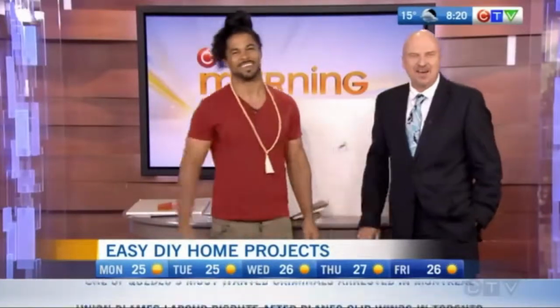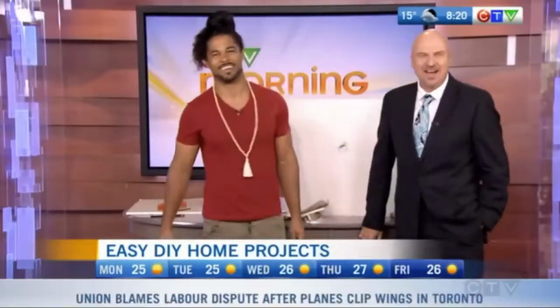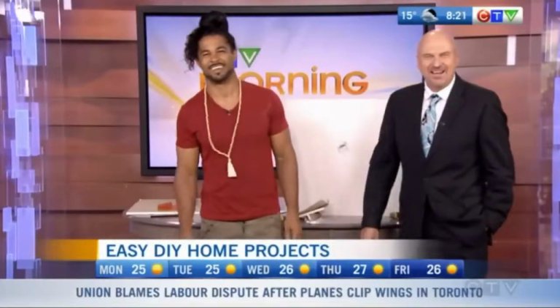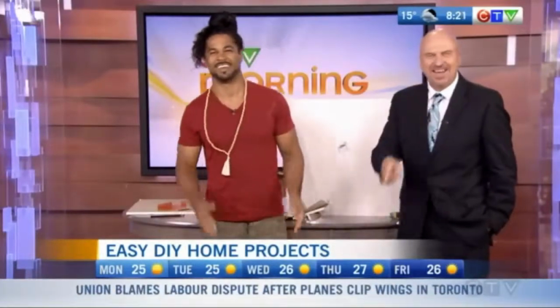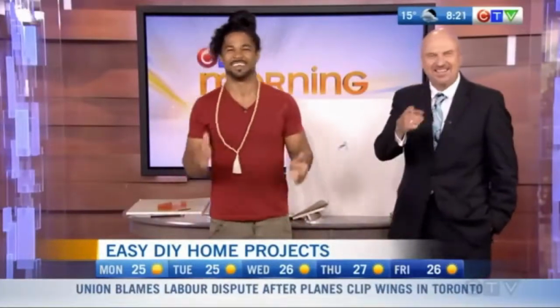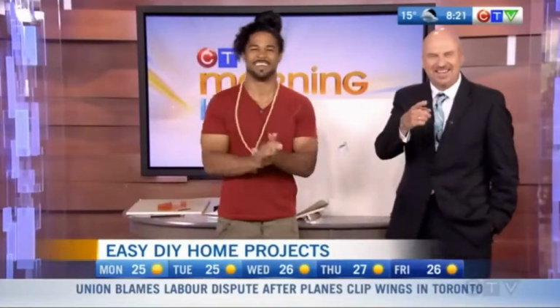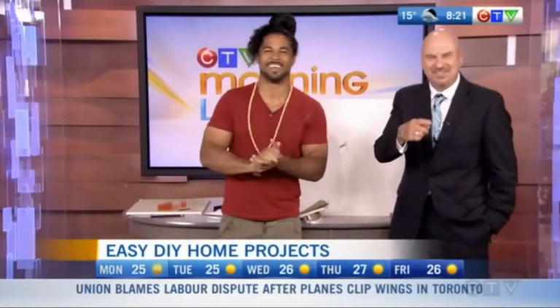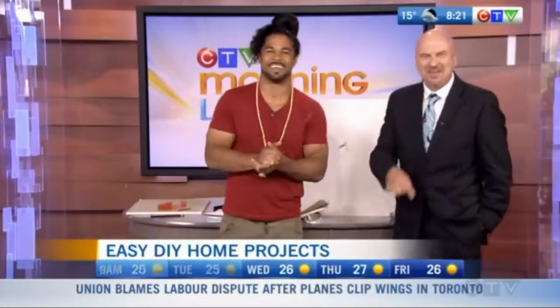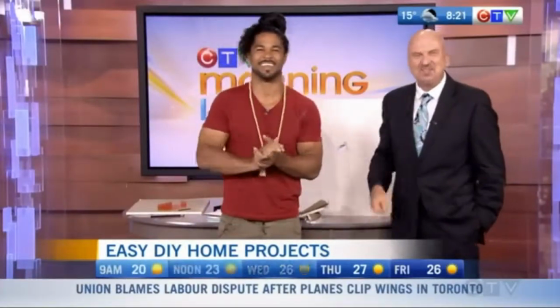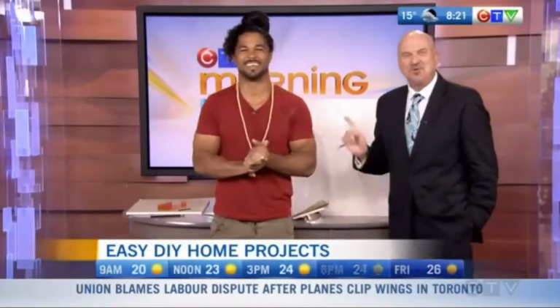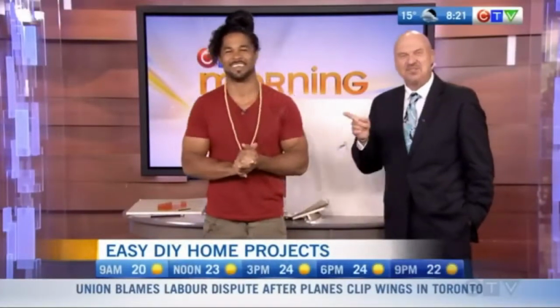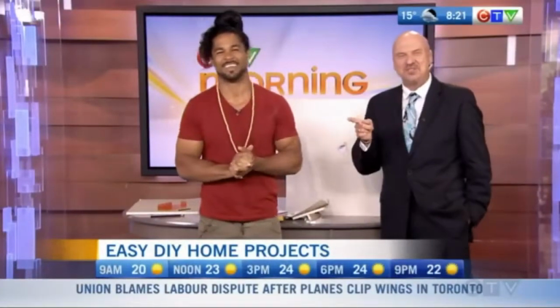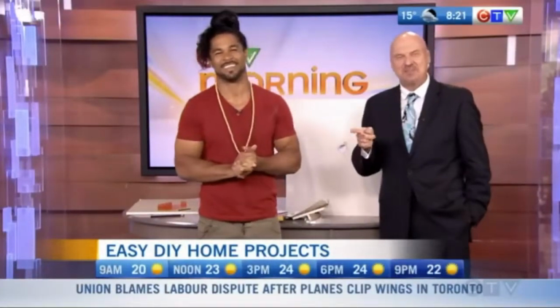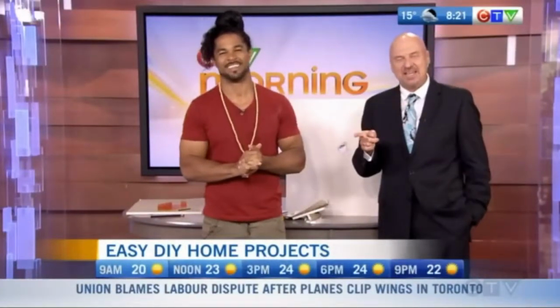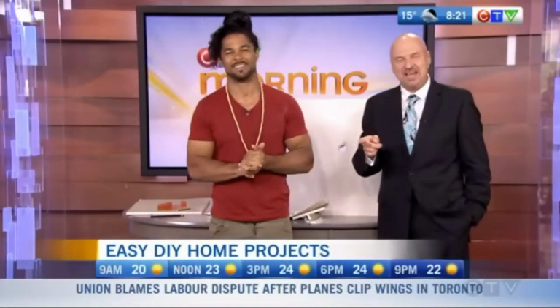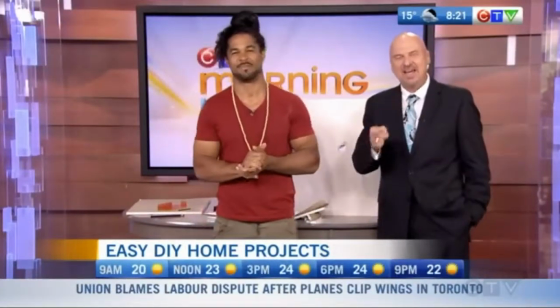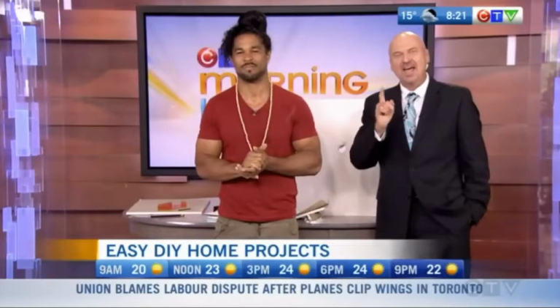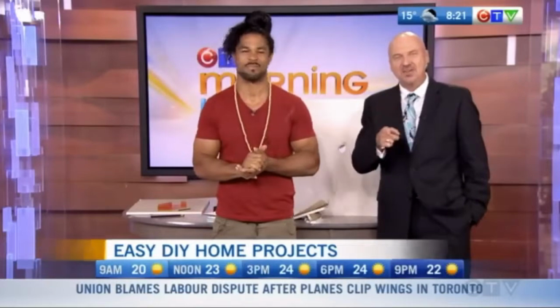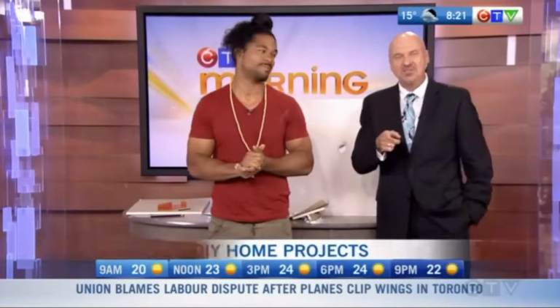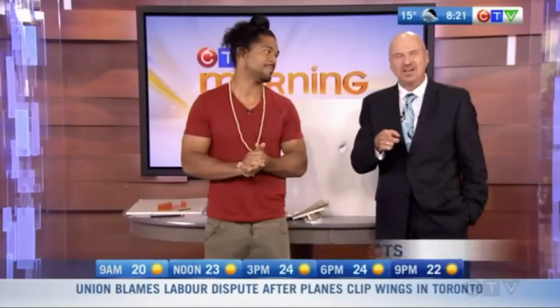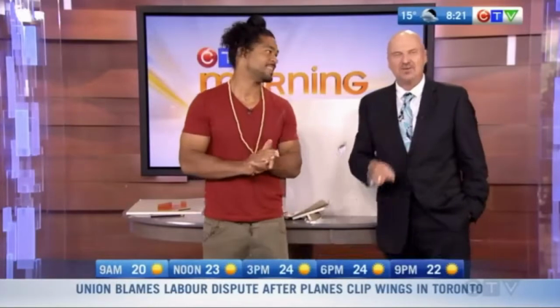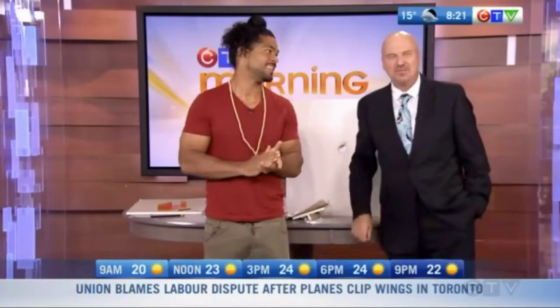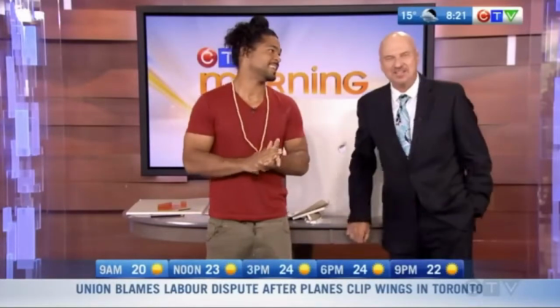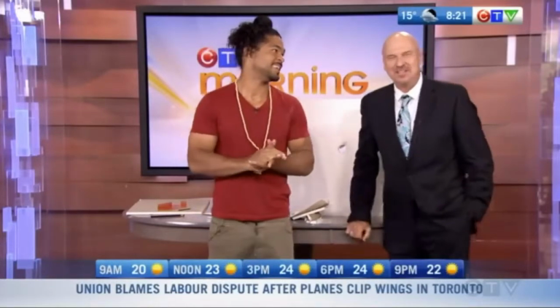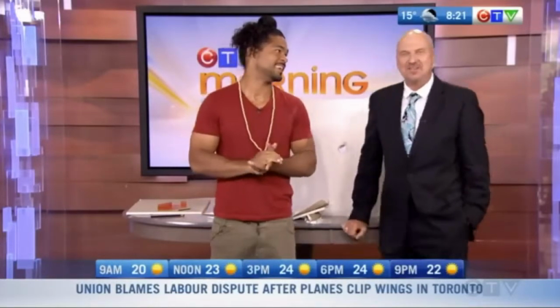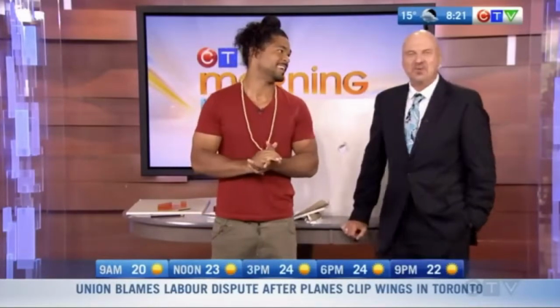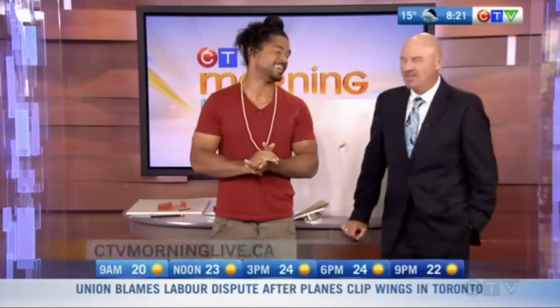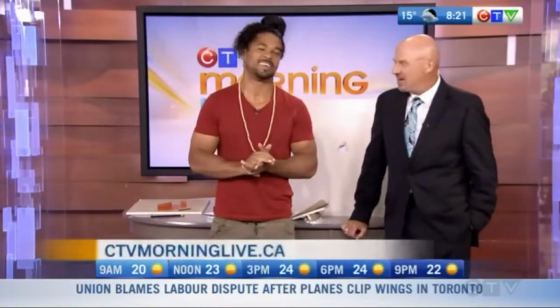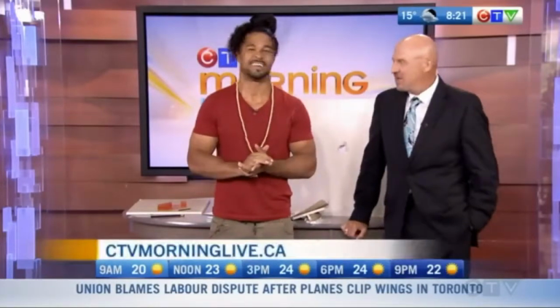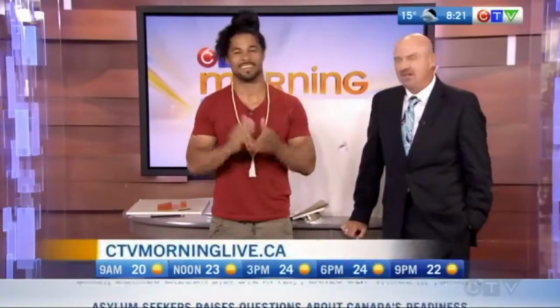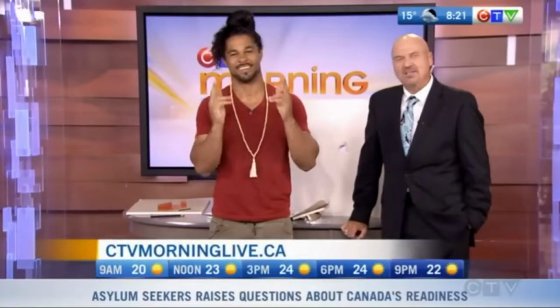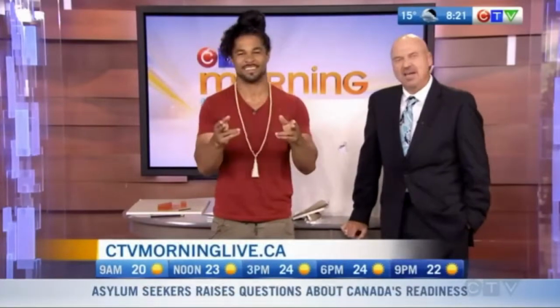Thanks again, Sebastian. To watch this segment again, you can check out our website, ctvmorninglive.ca.